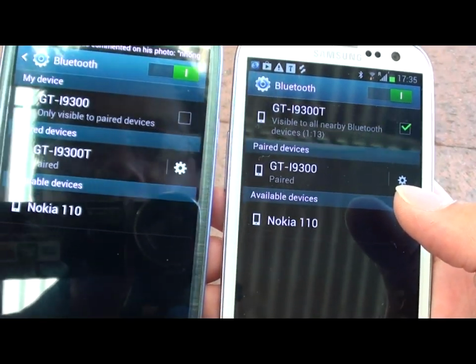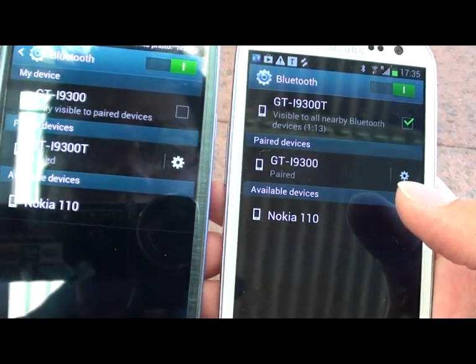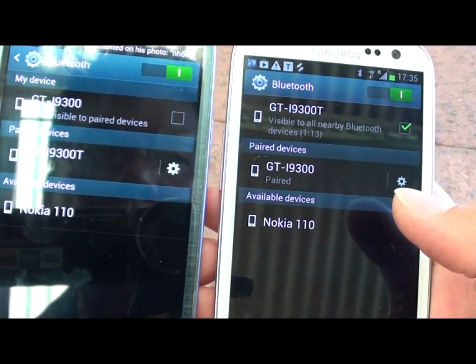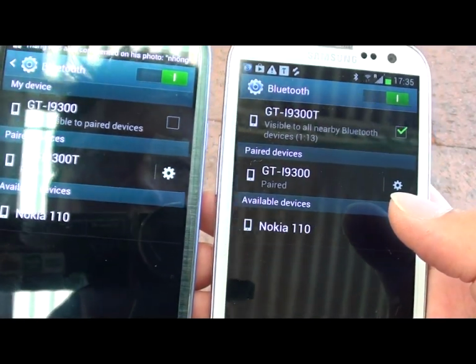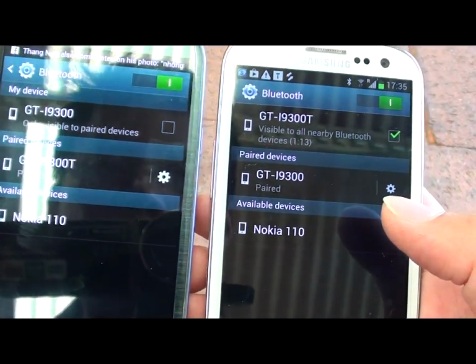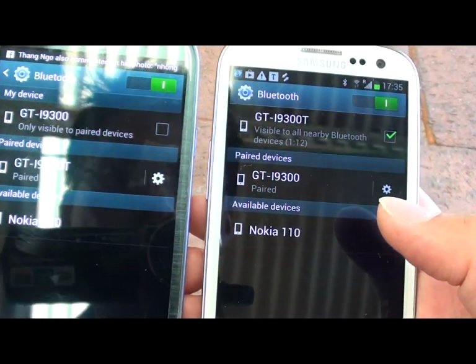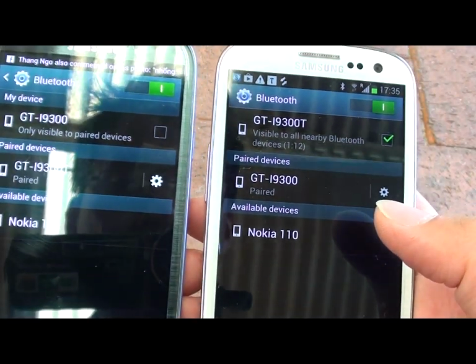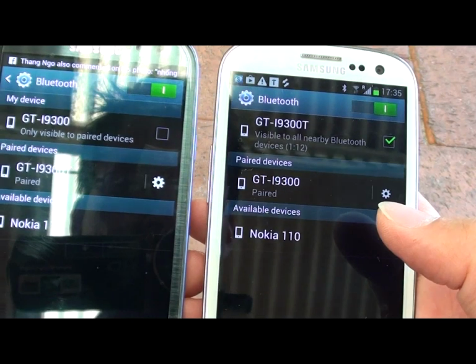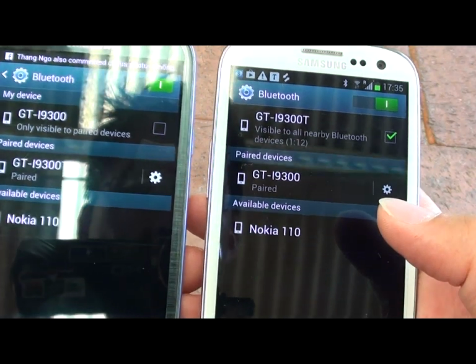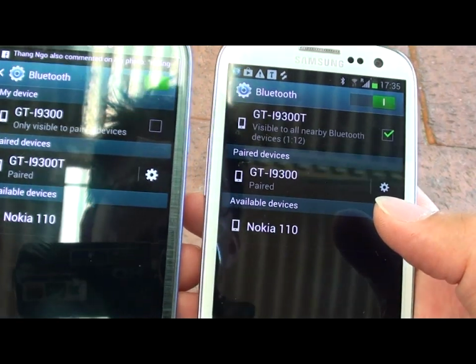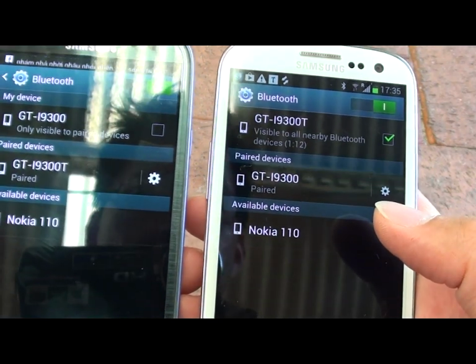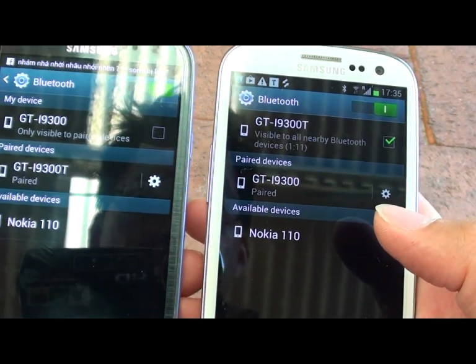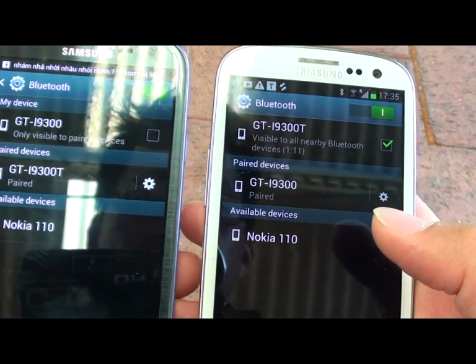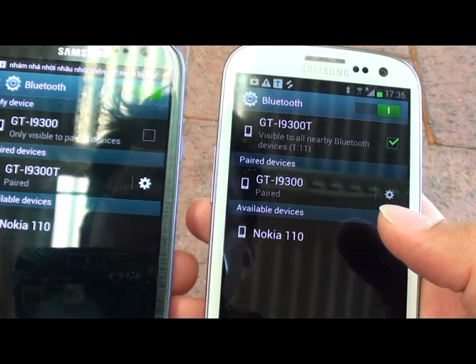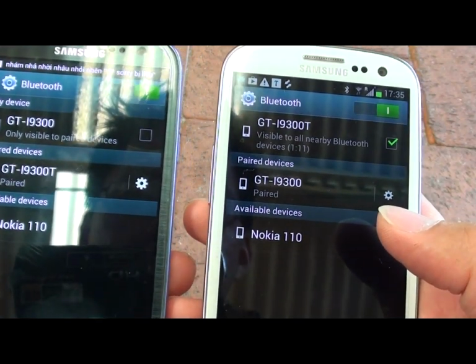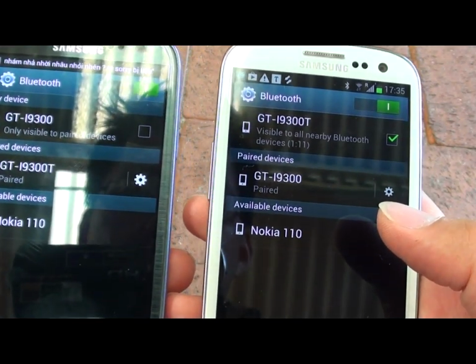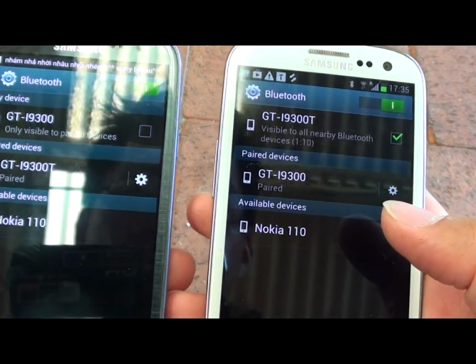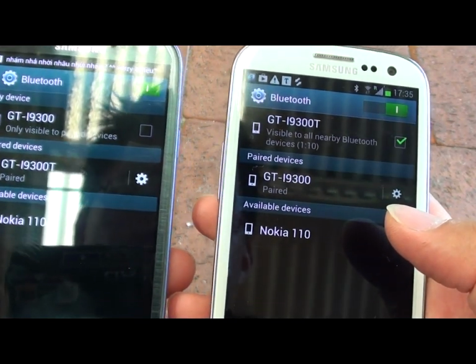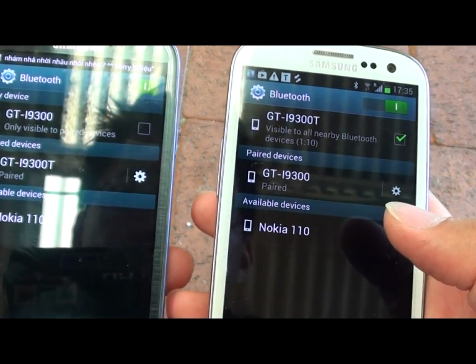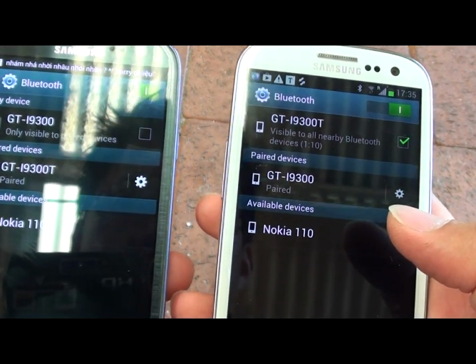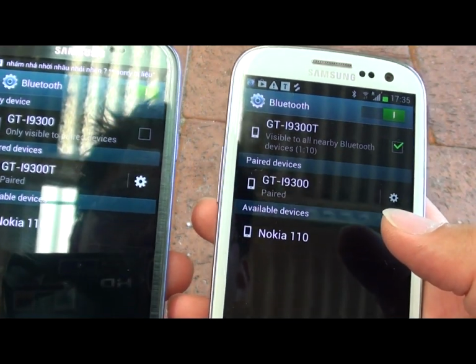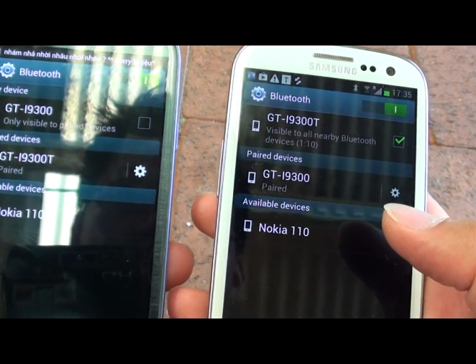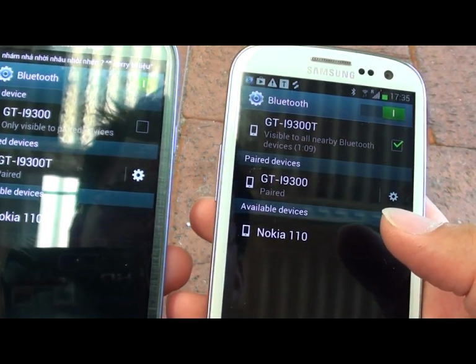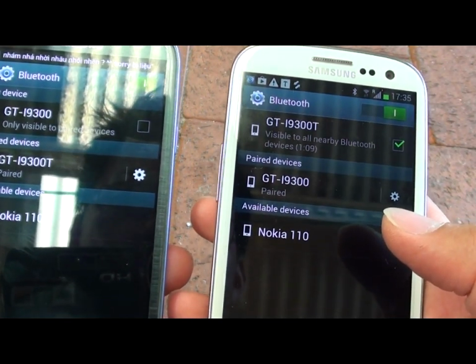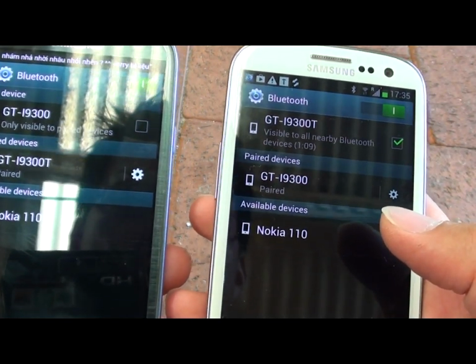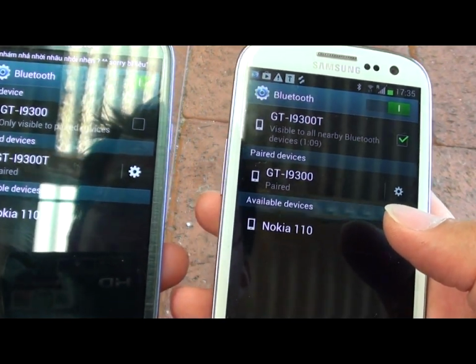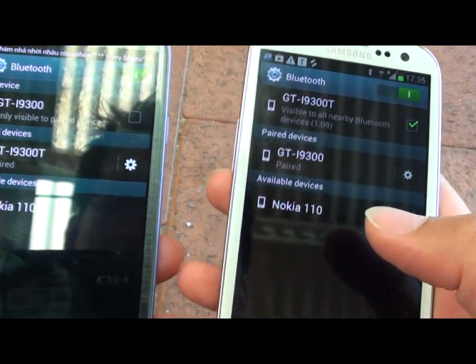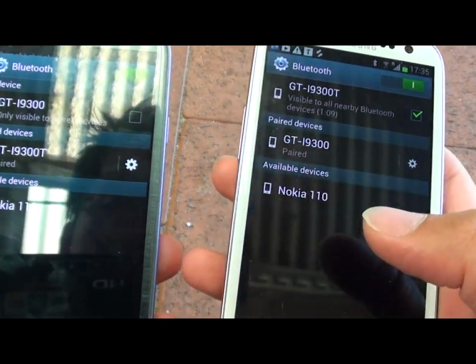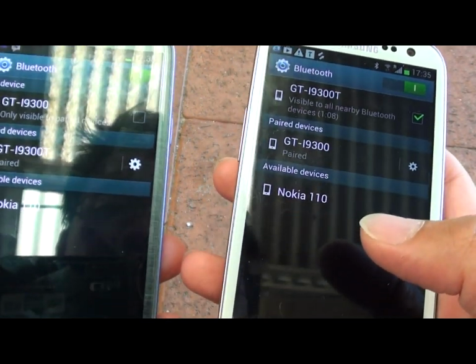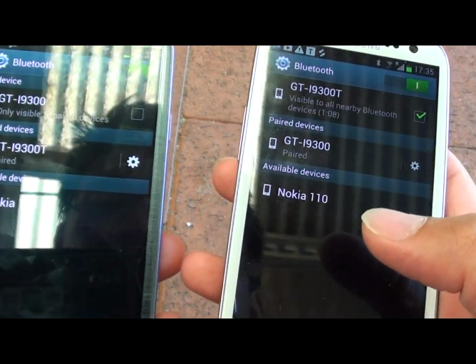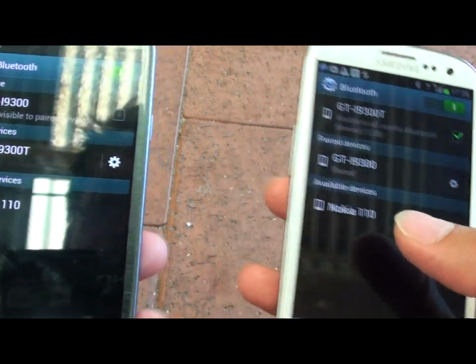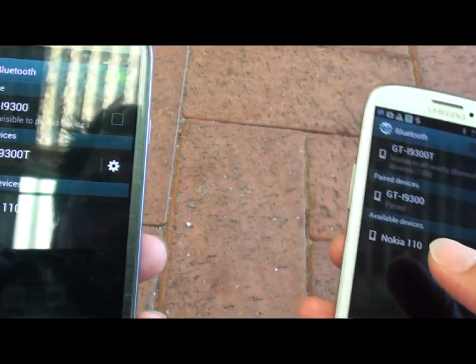Once the two devices are paired, you can then start to share data or do whatever you like to do.